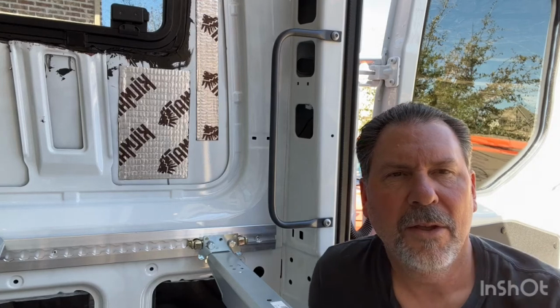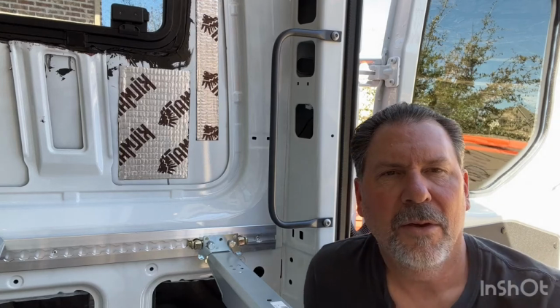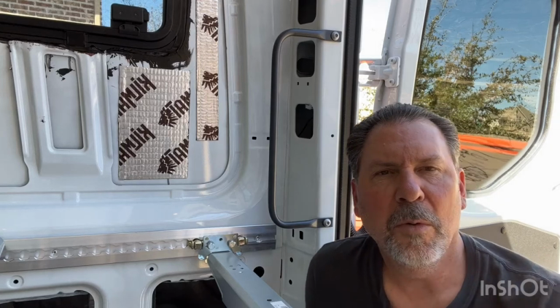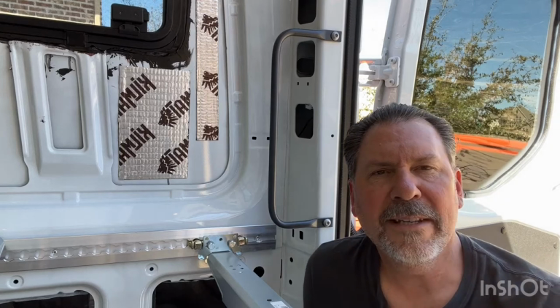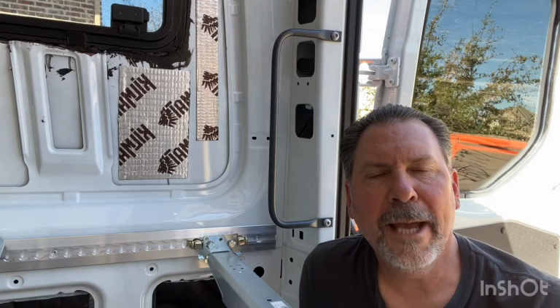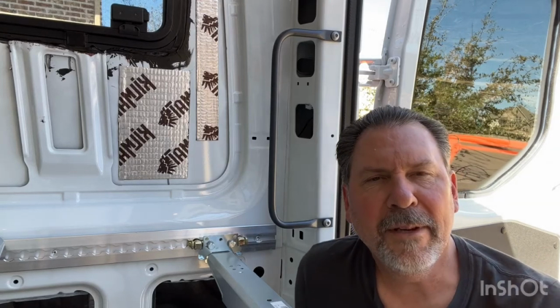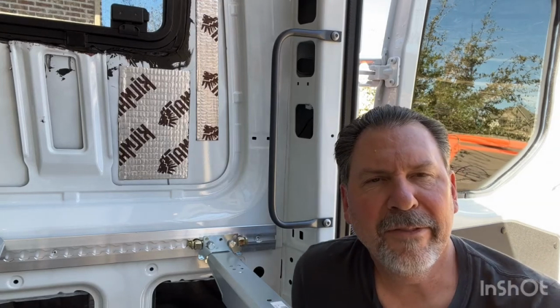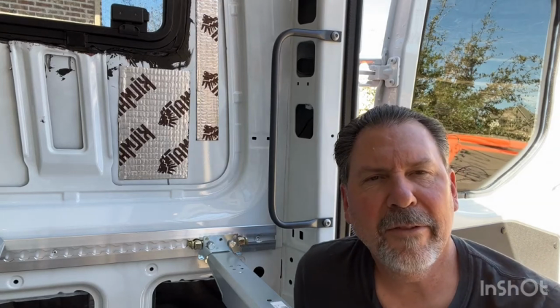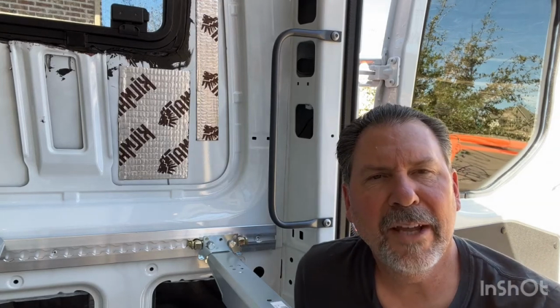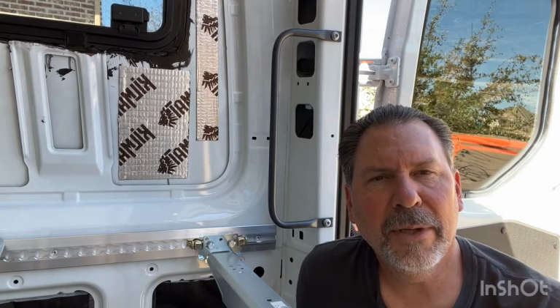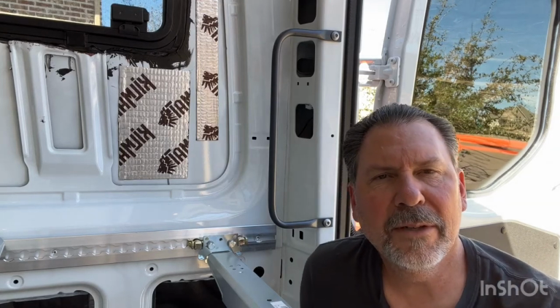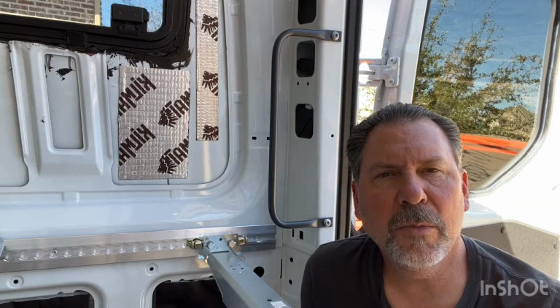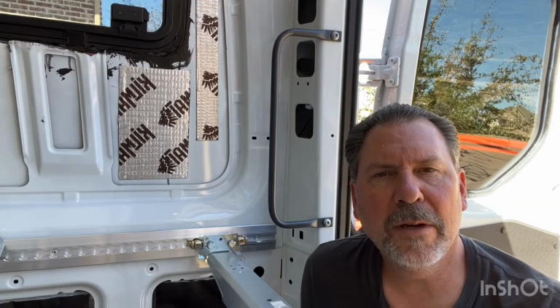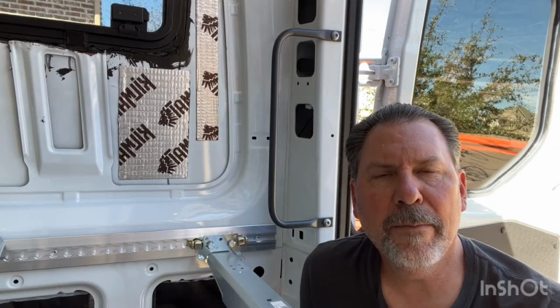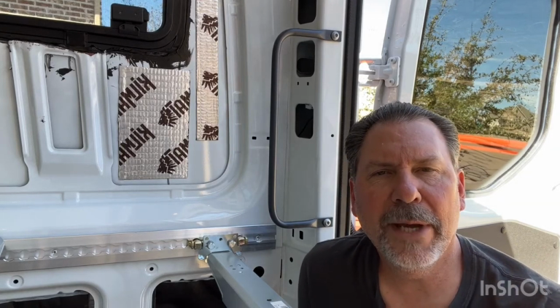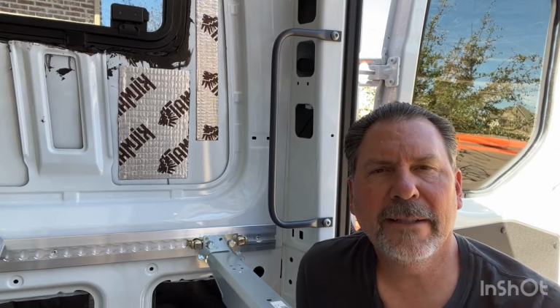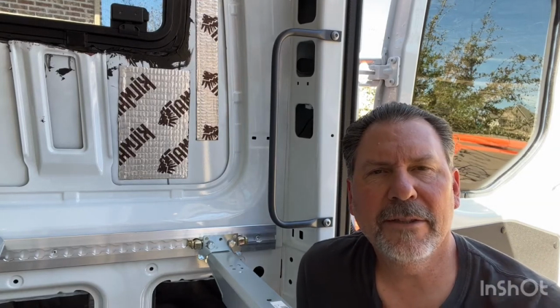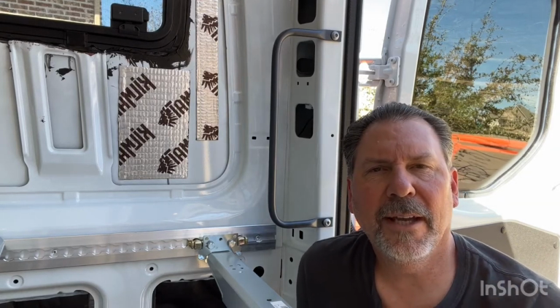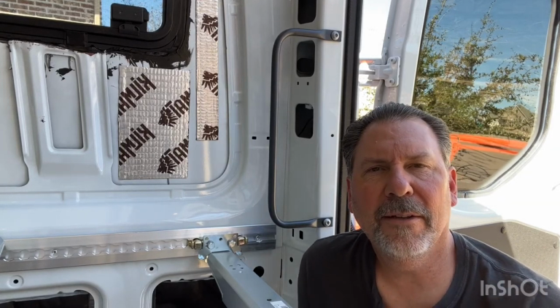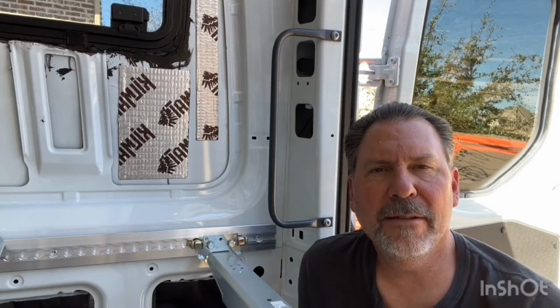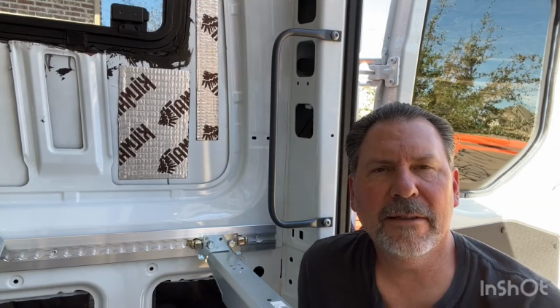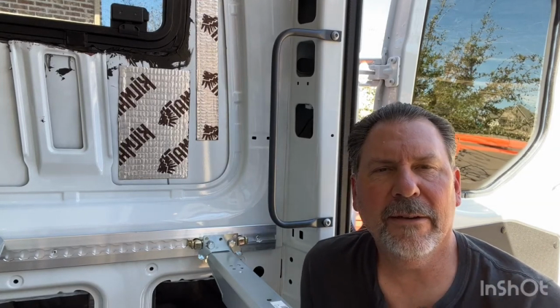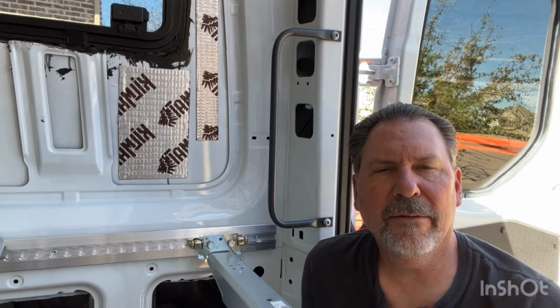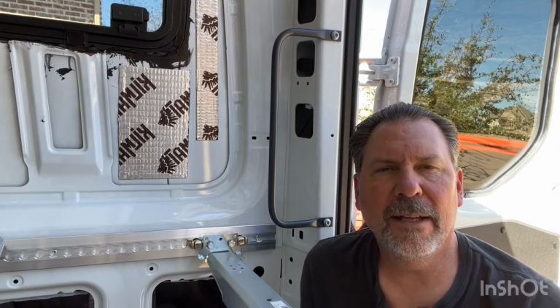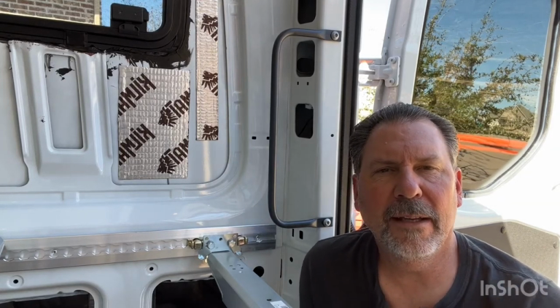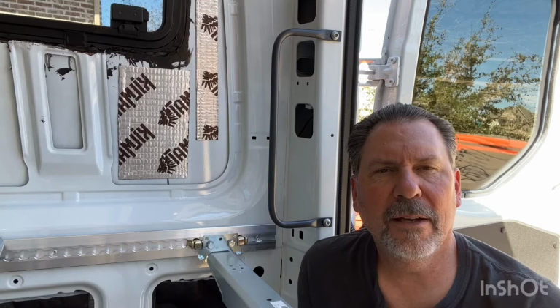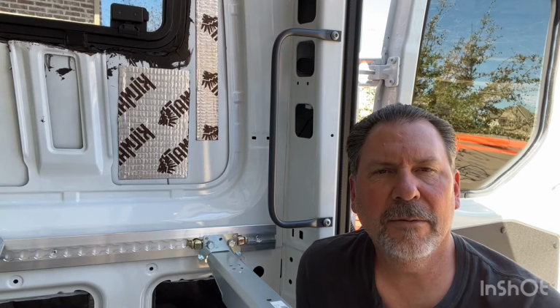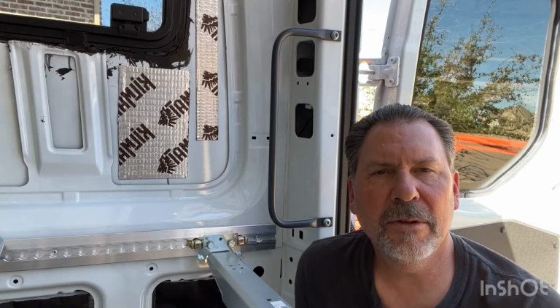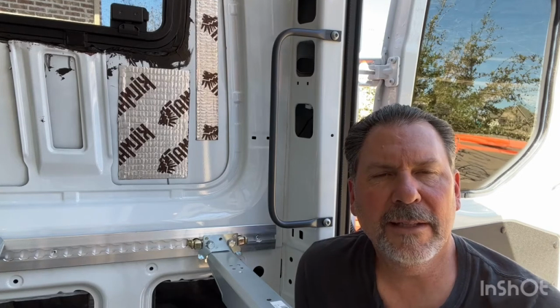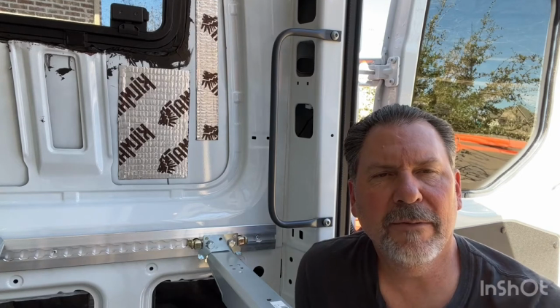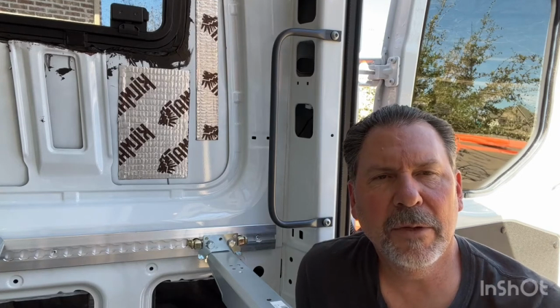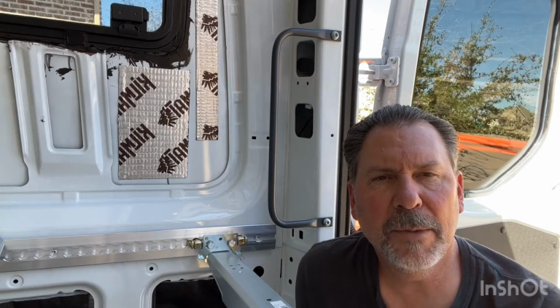What is happening, fellow van builders? Welcome back to the channel. This is Scott from Vandingo. It's great to have you with me.